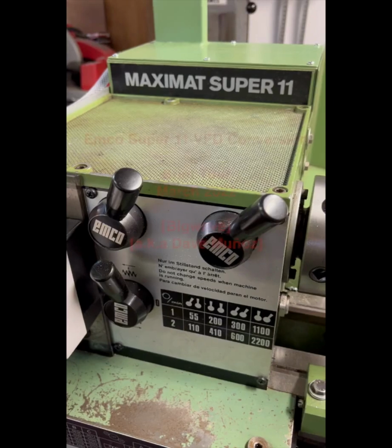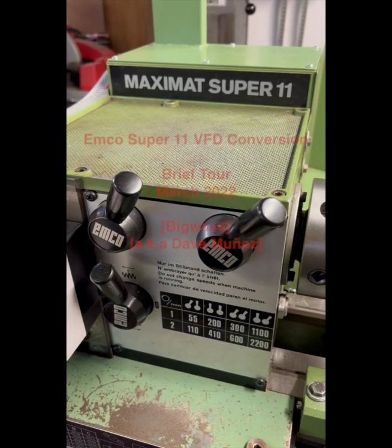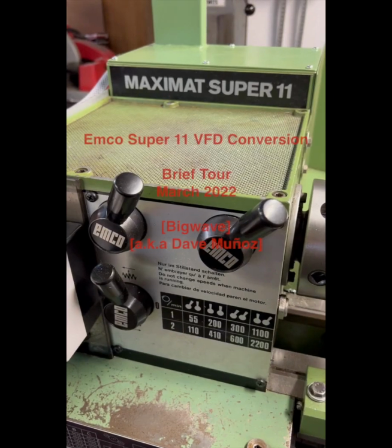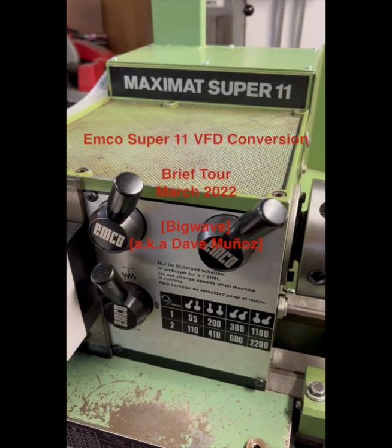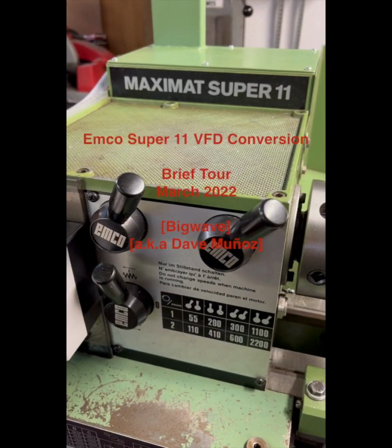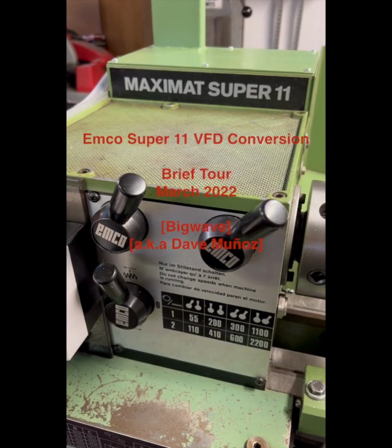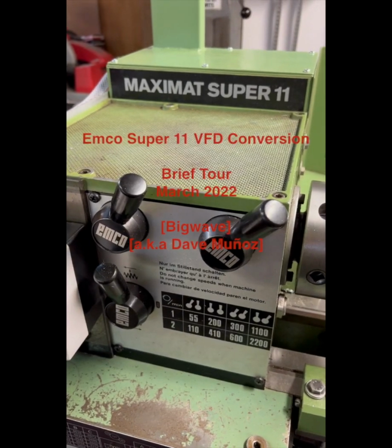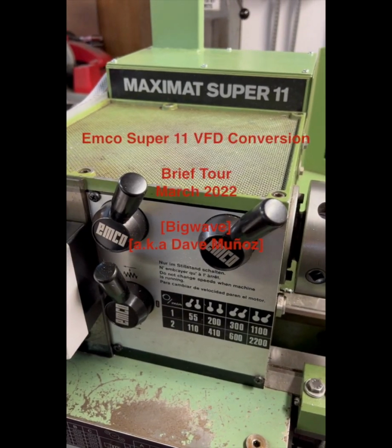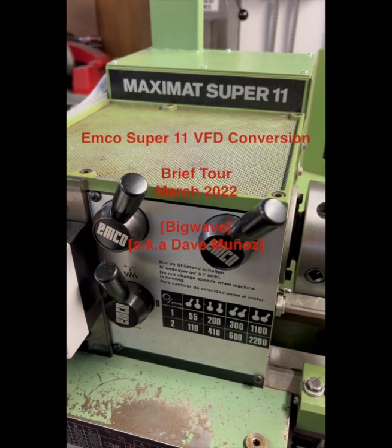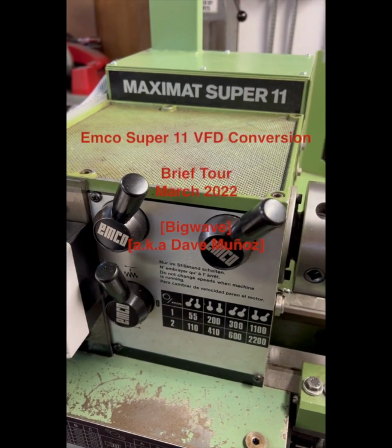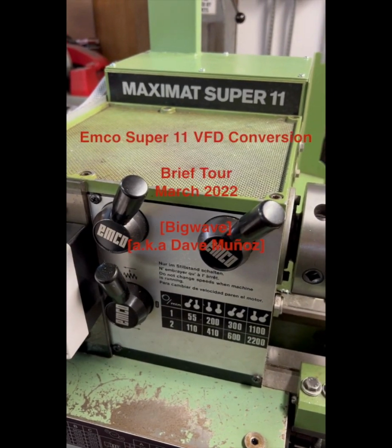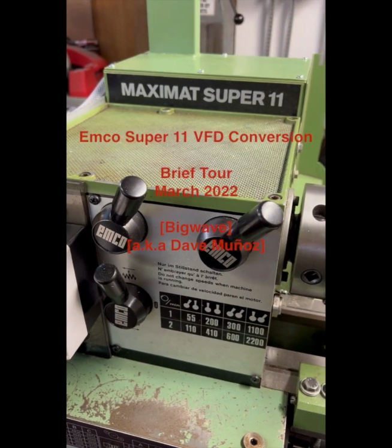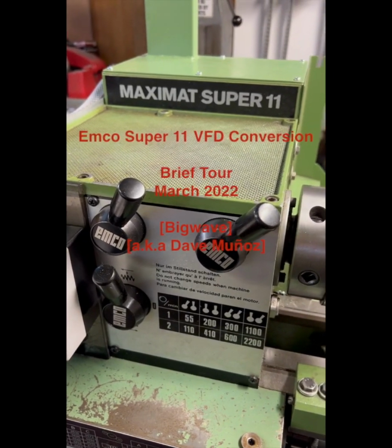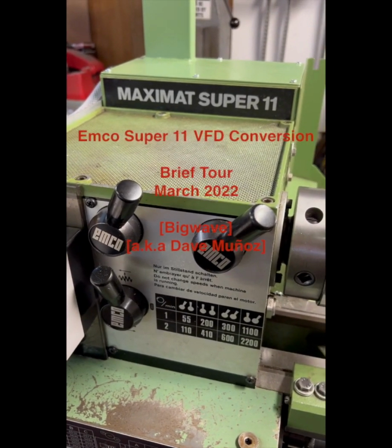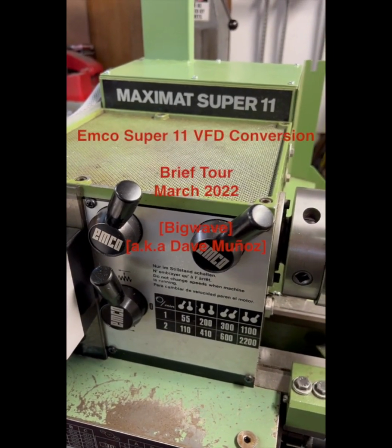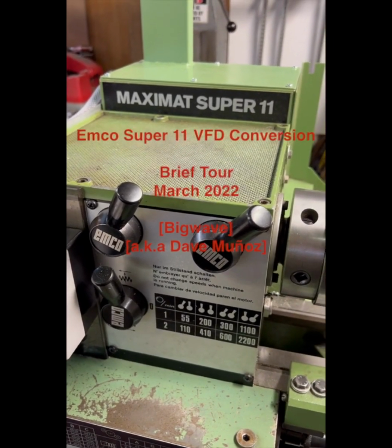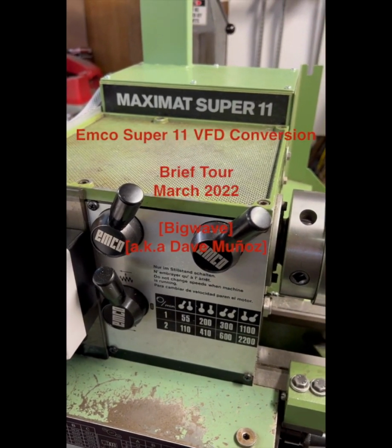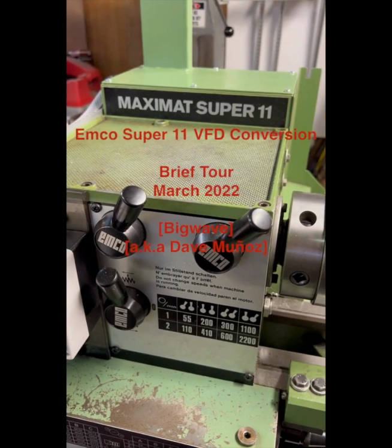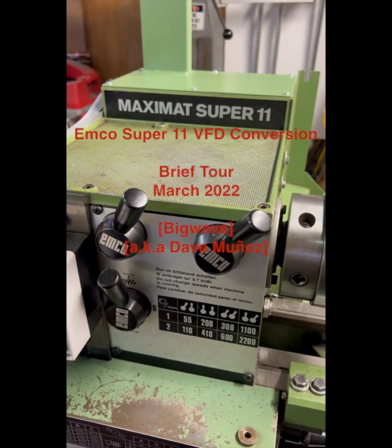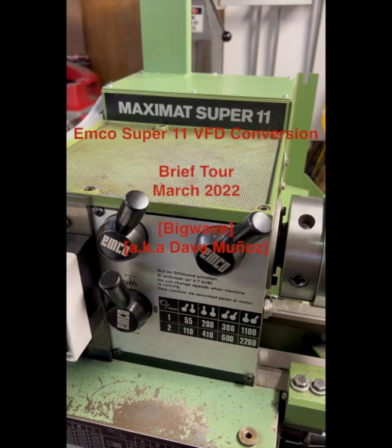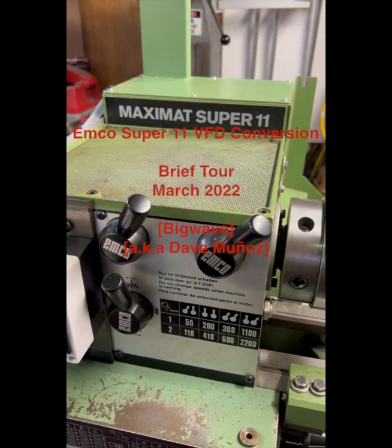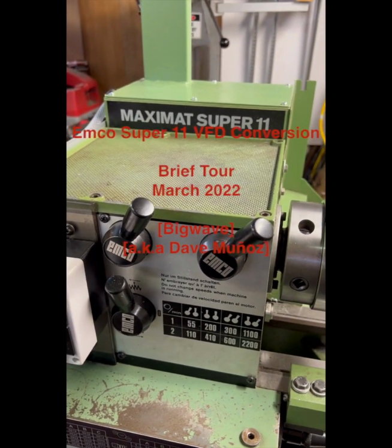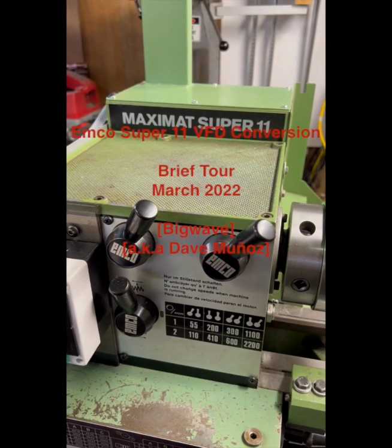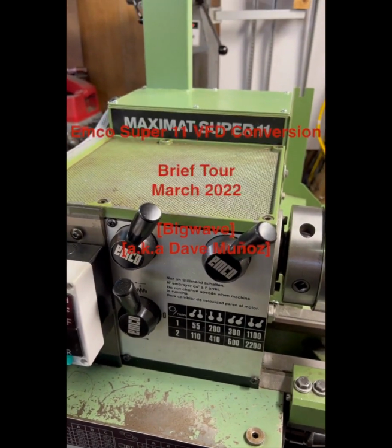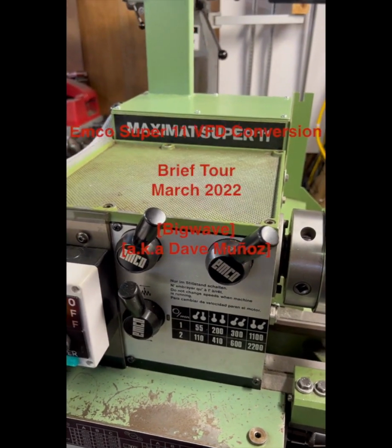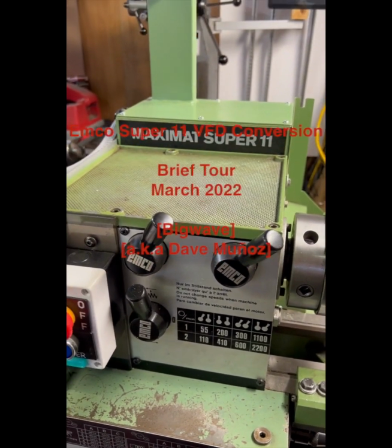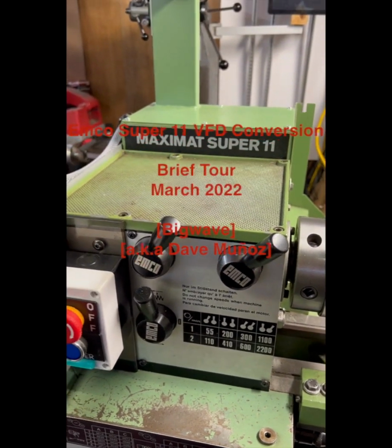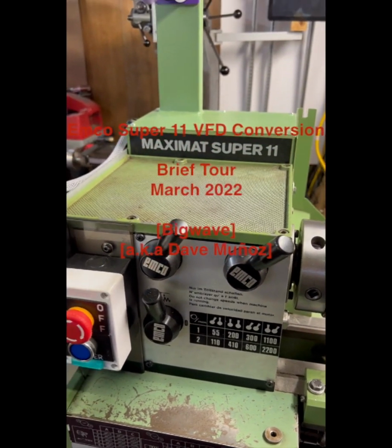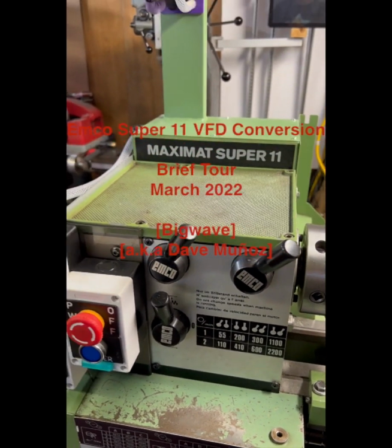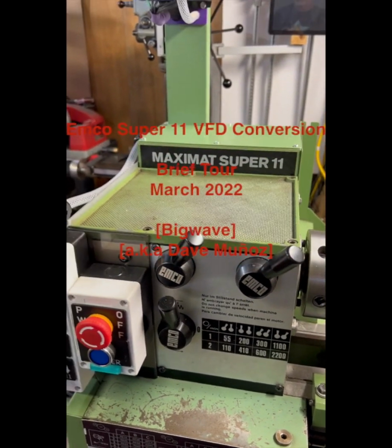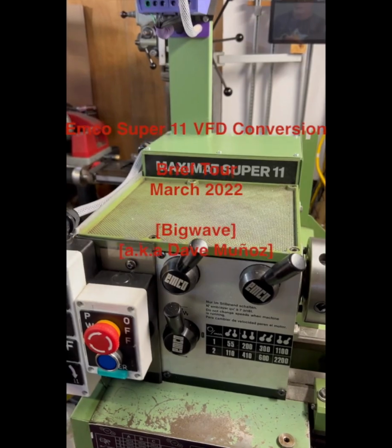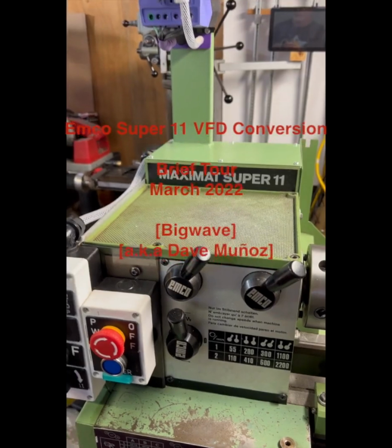Hello, my friends. Here's a brief tour of my VFD conversion for my Super 11.